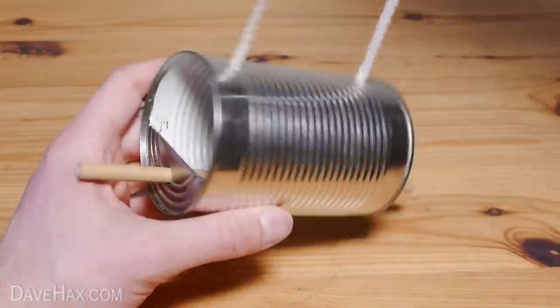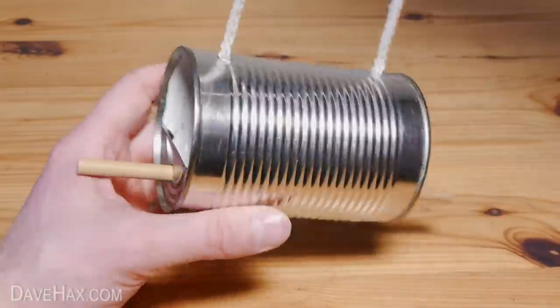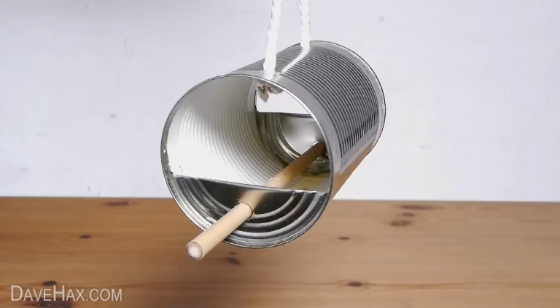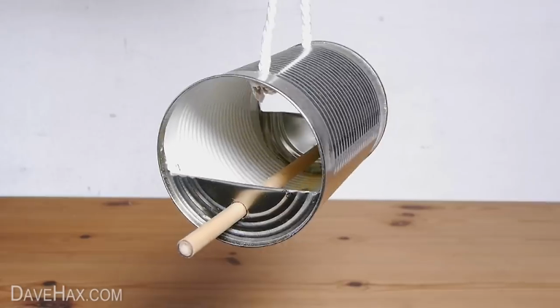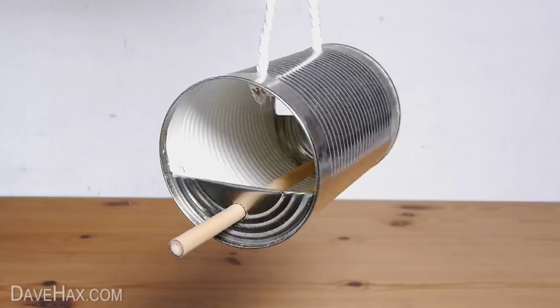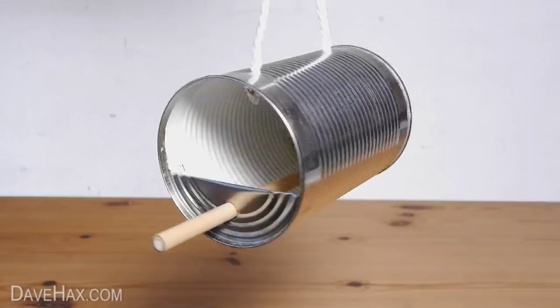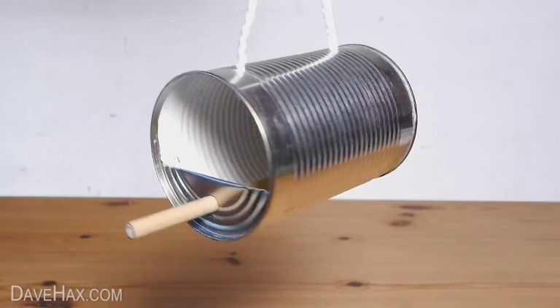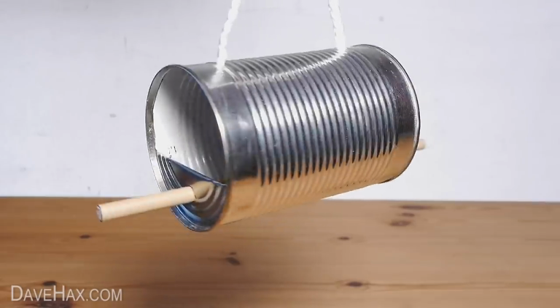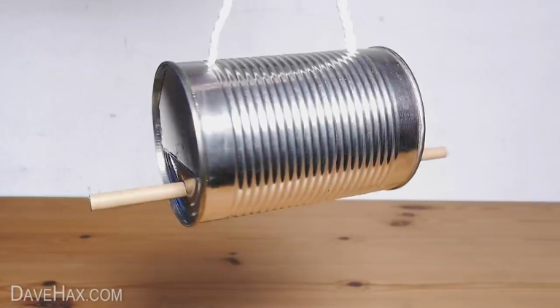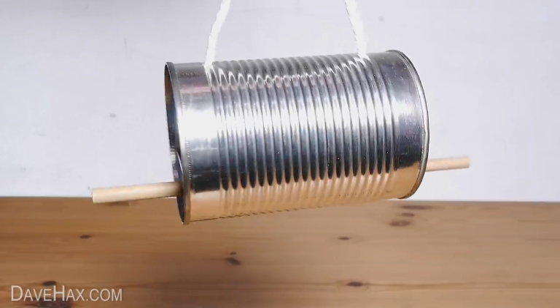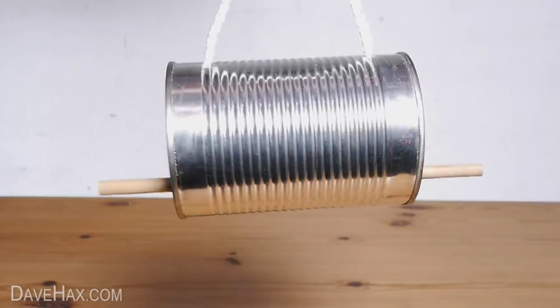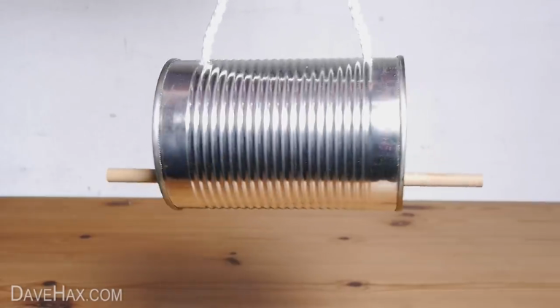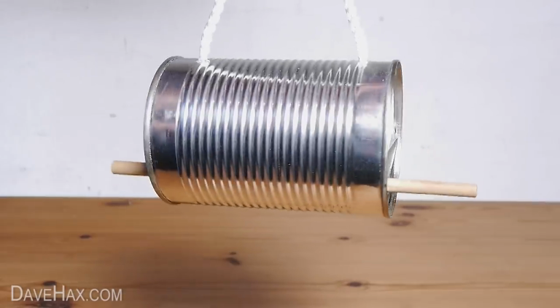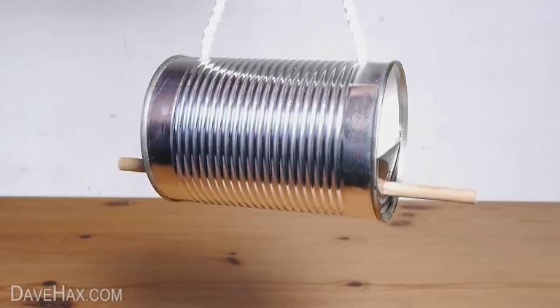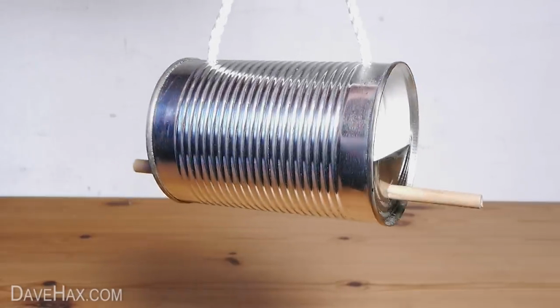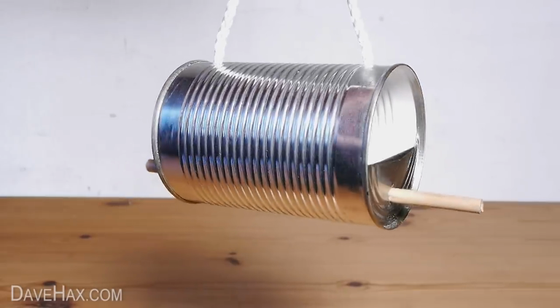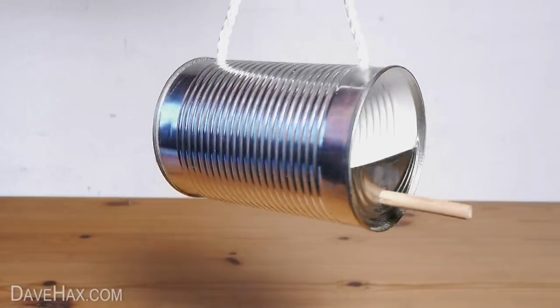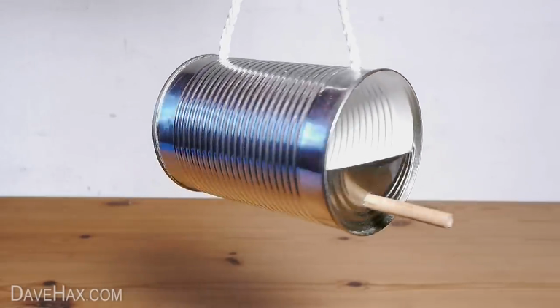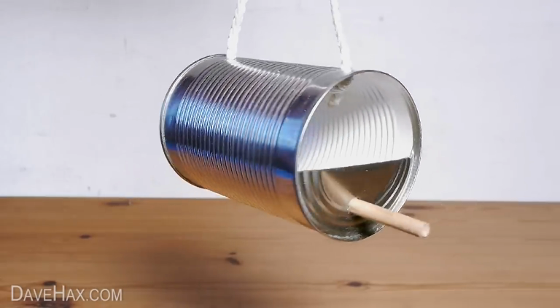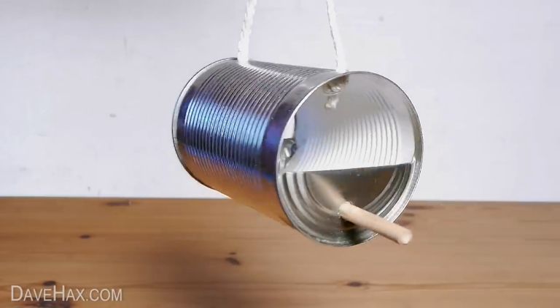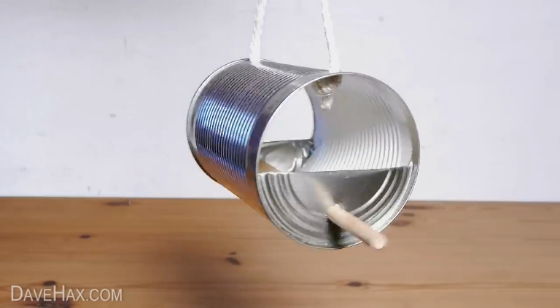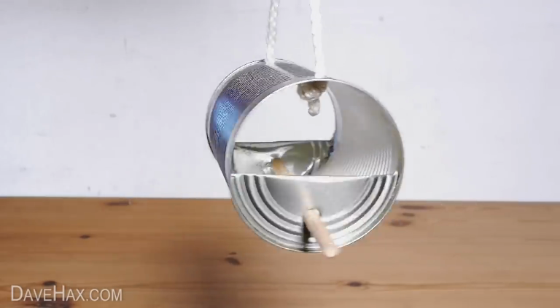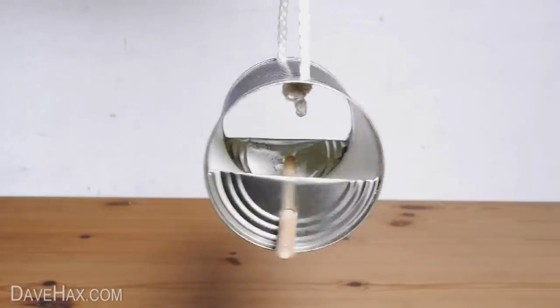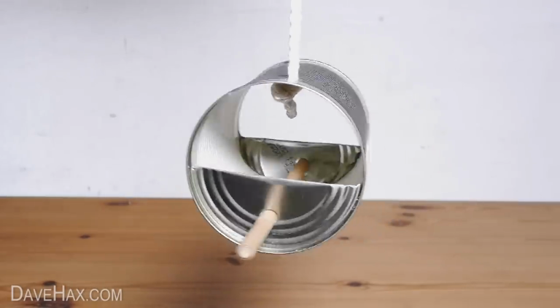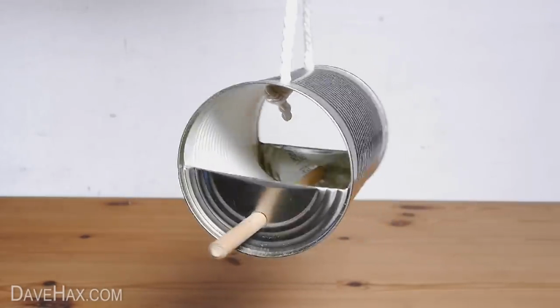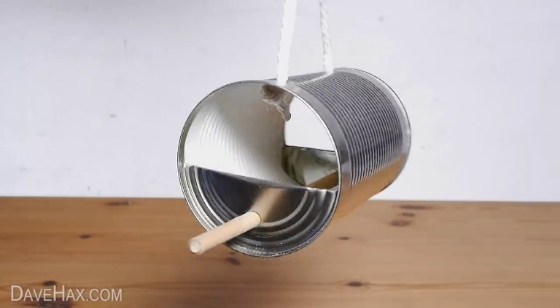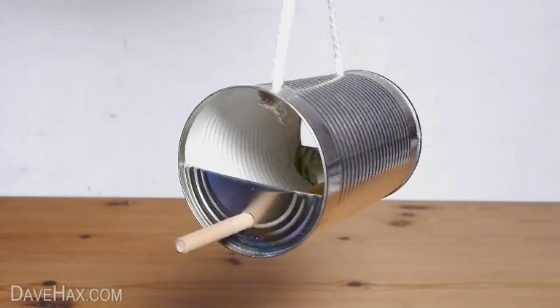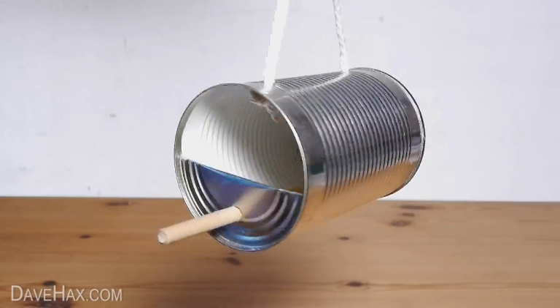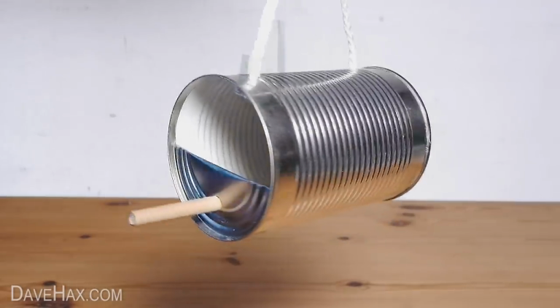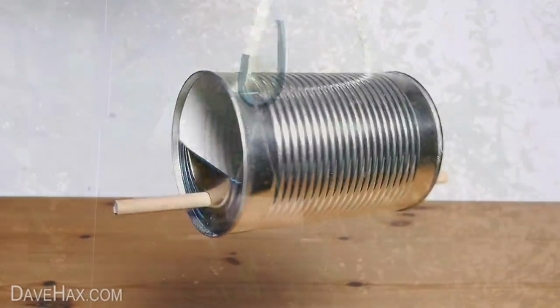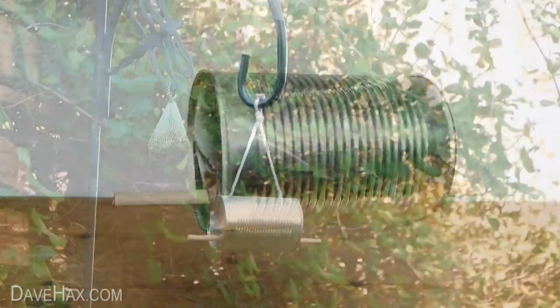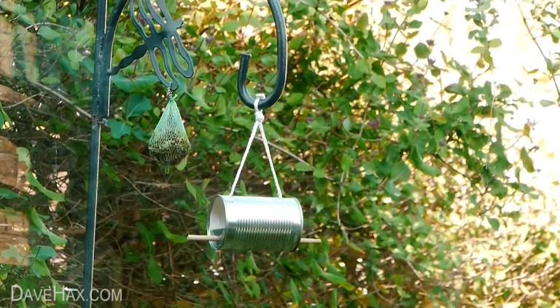And there we have our finished tin can bird feeder. Just put some food in and hang it out for the birds.